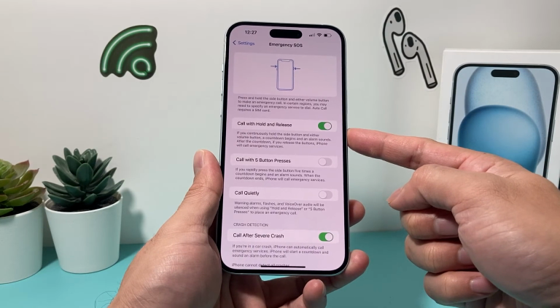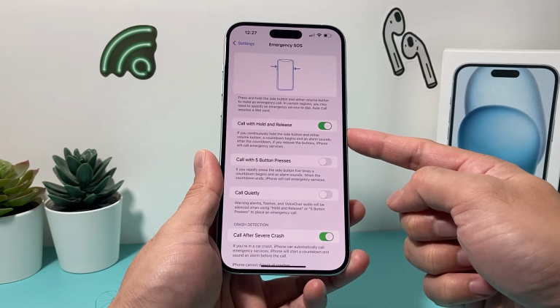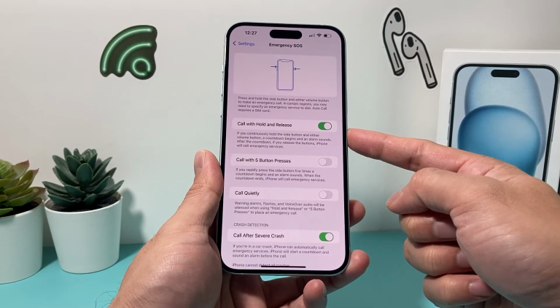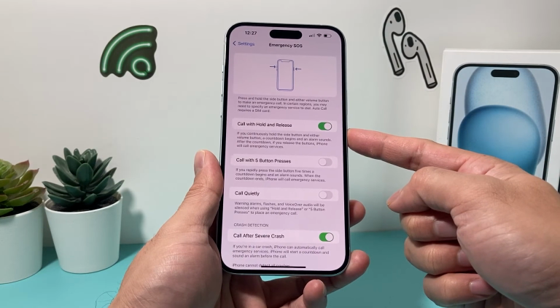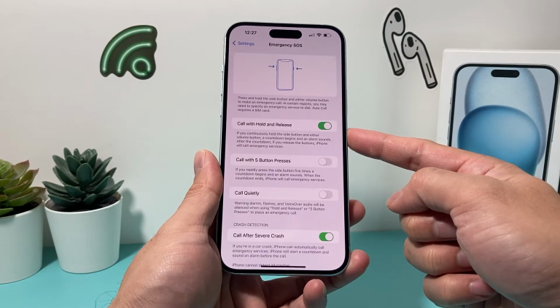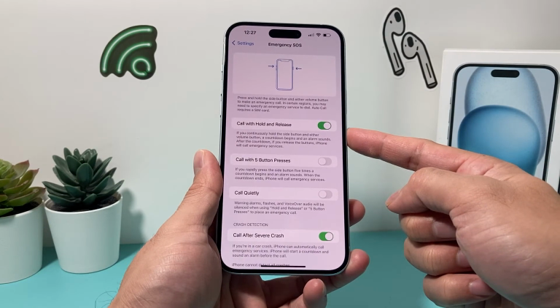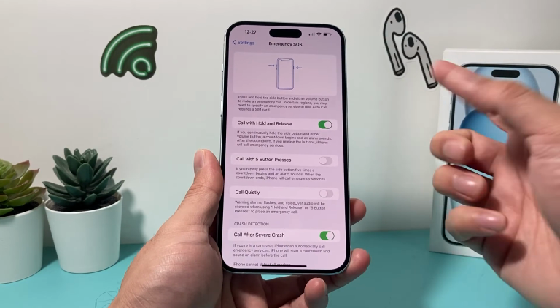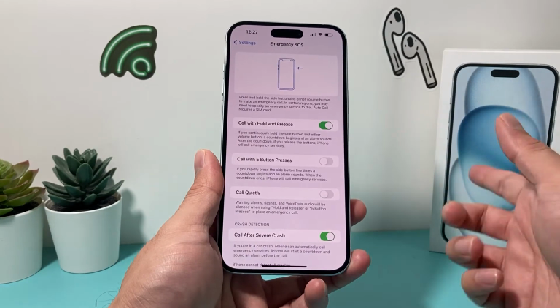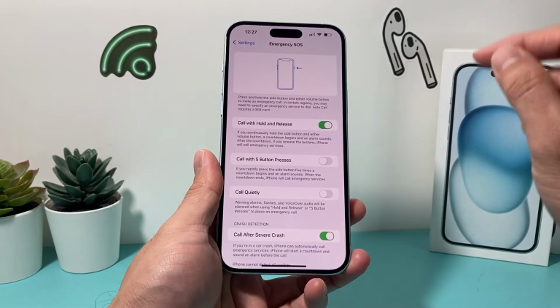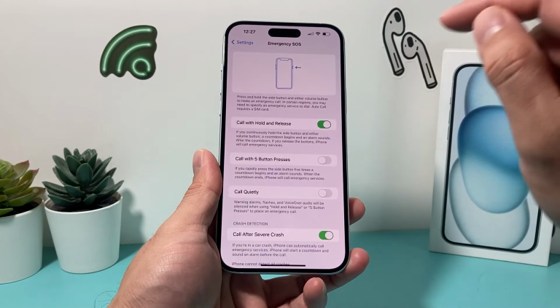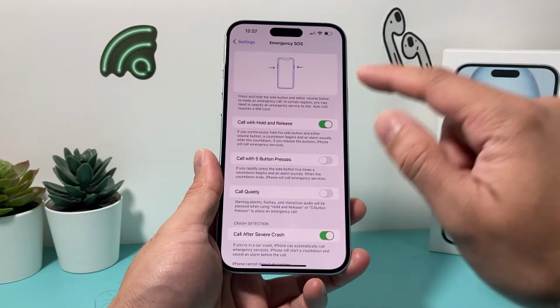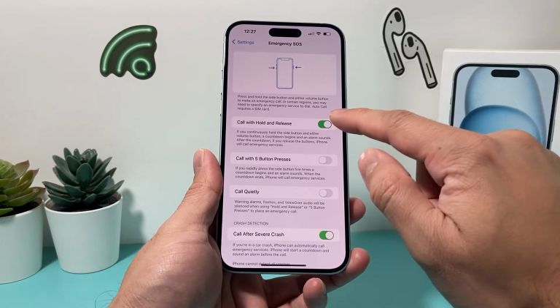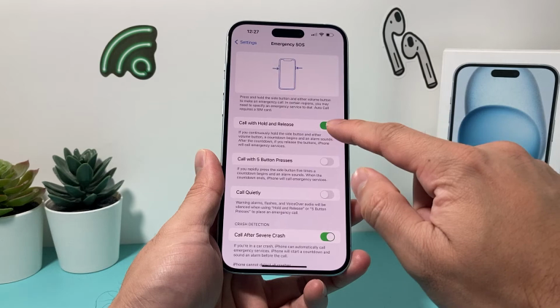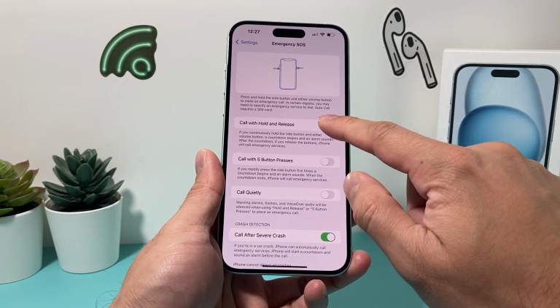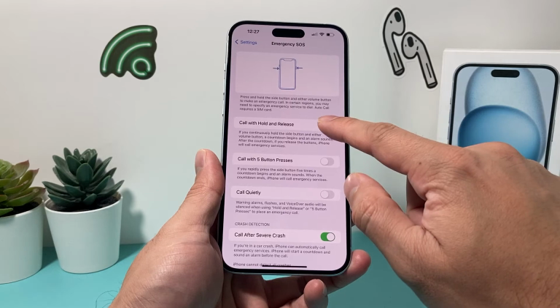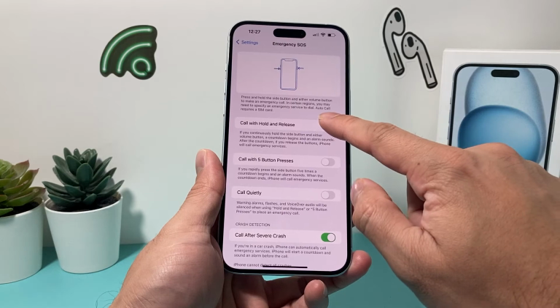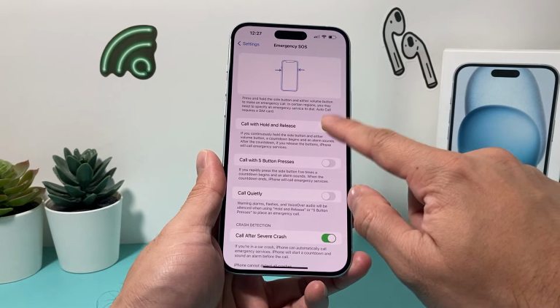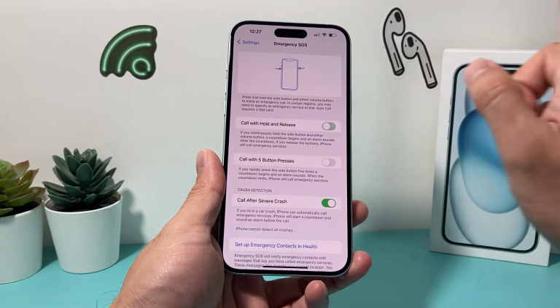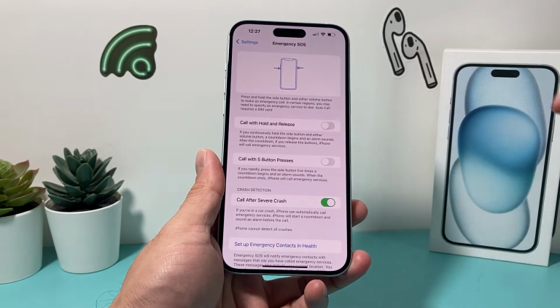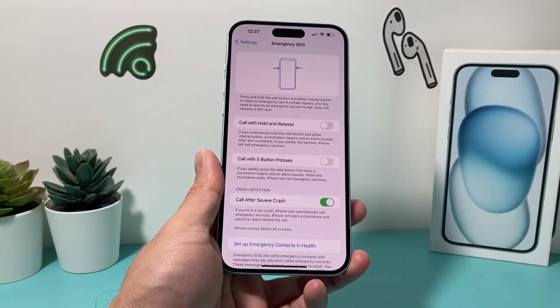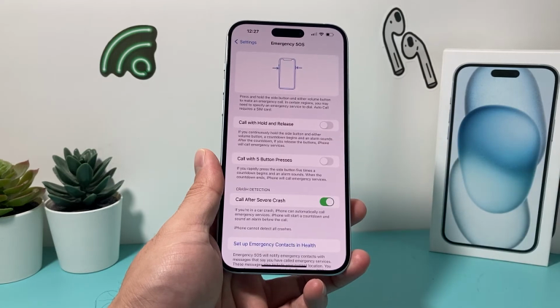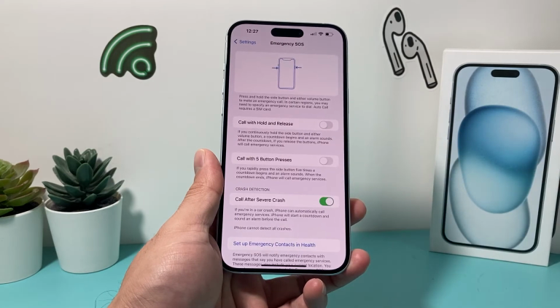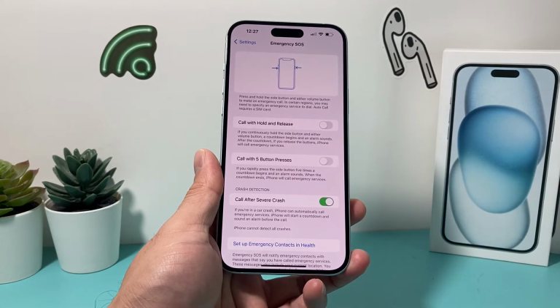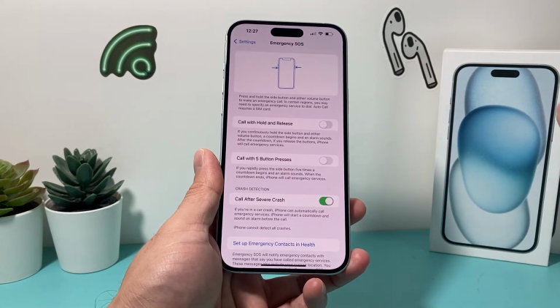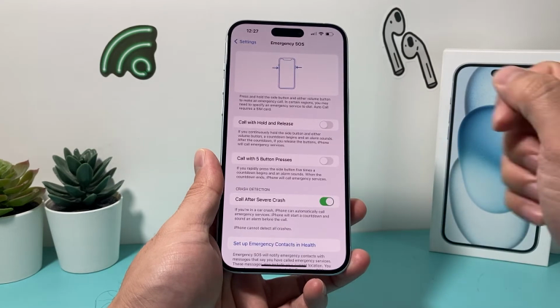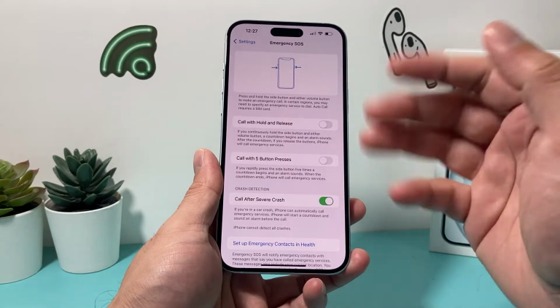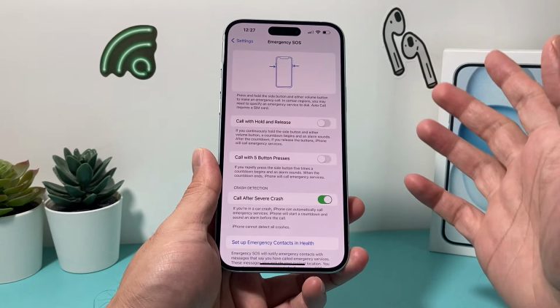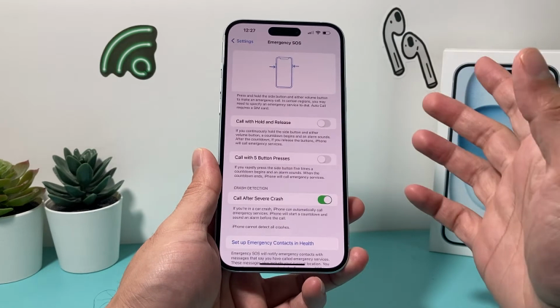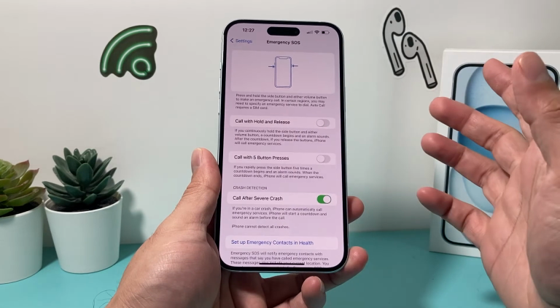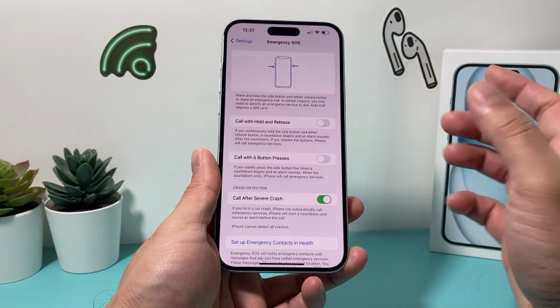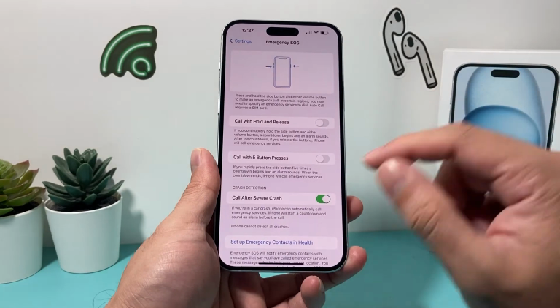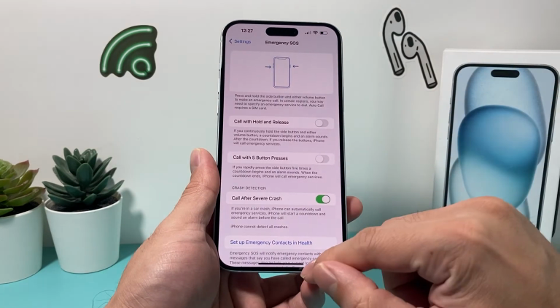We're on iOS 17 here. Now, if you want to turn it off, you simply click on that and now it's turned off.